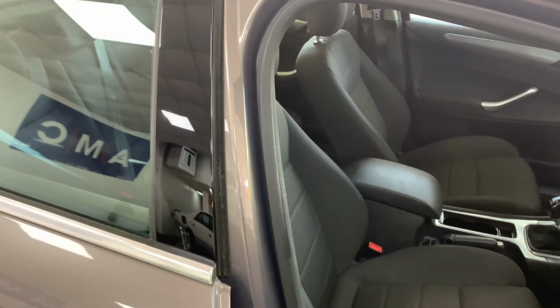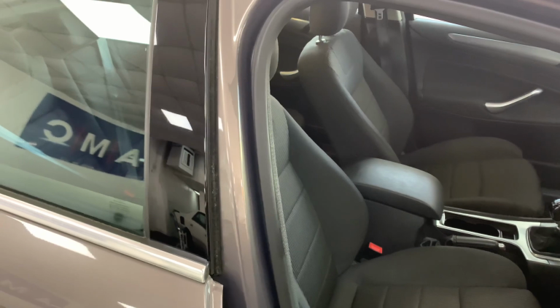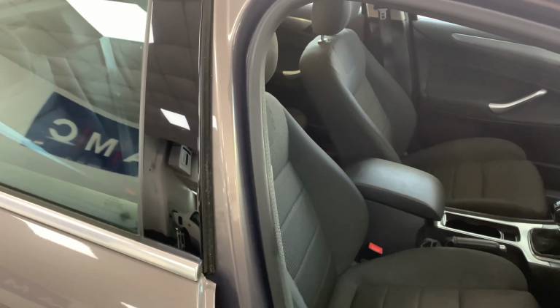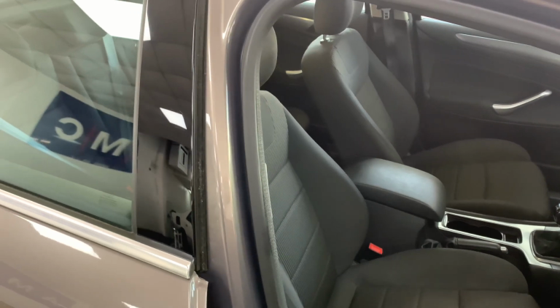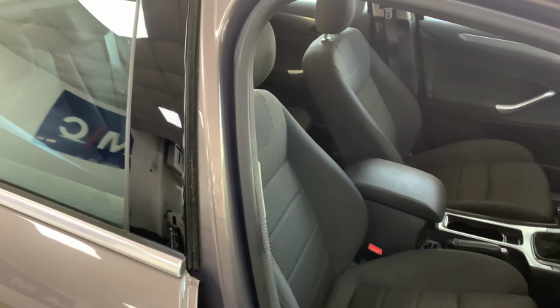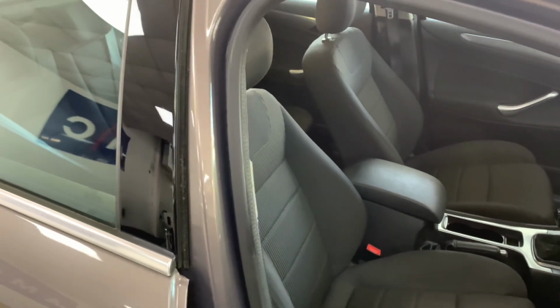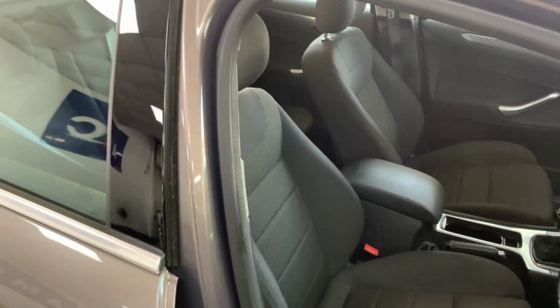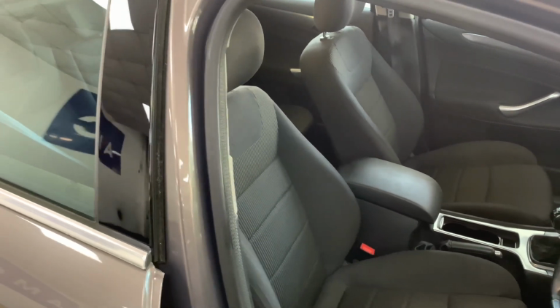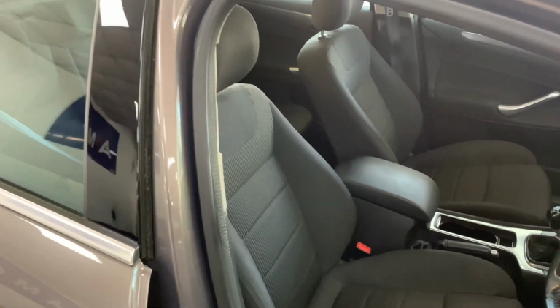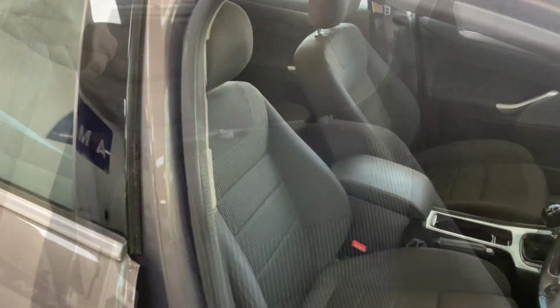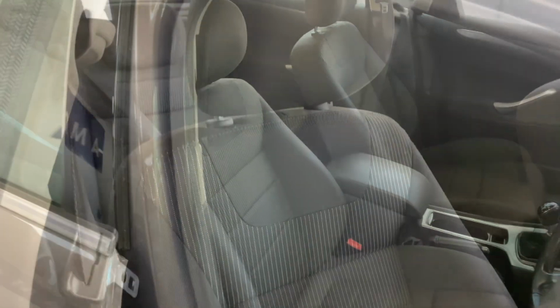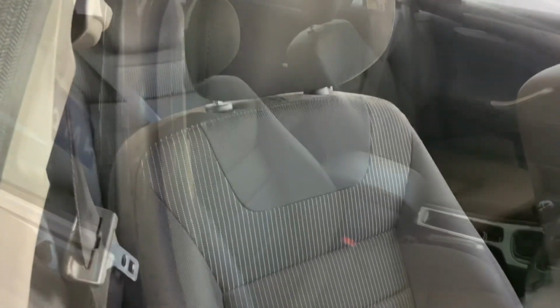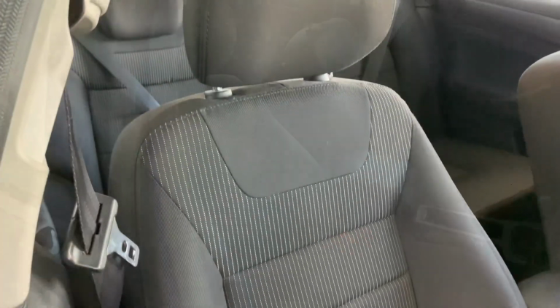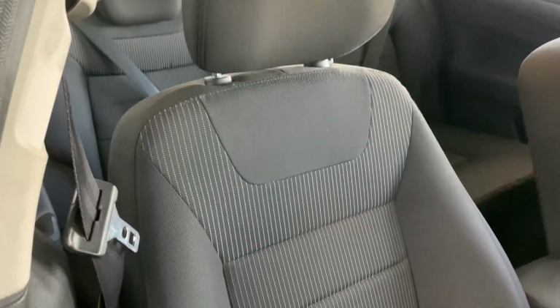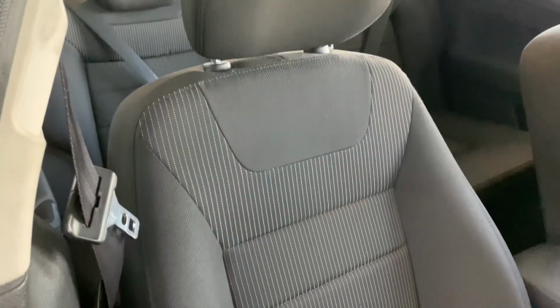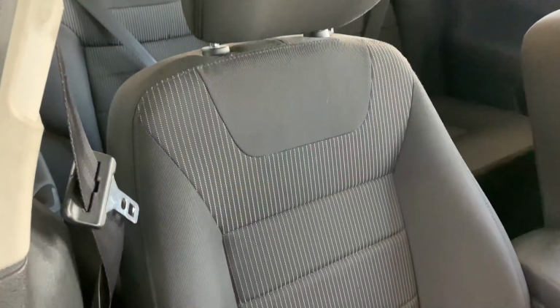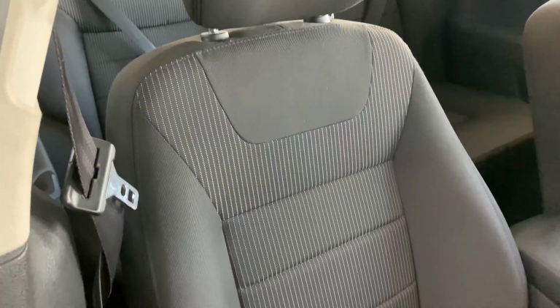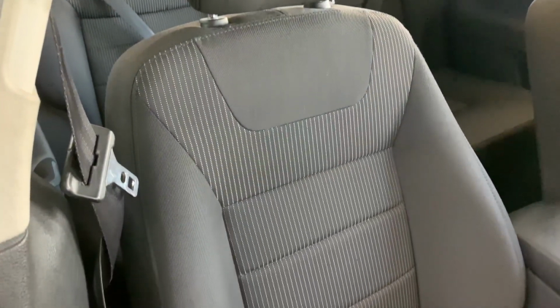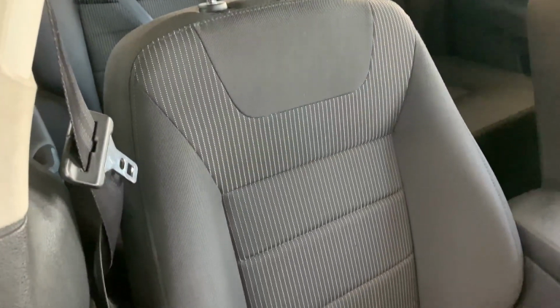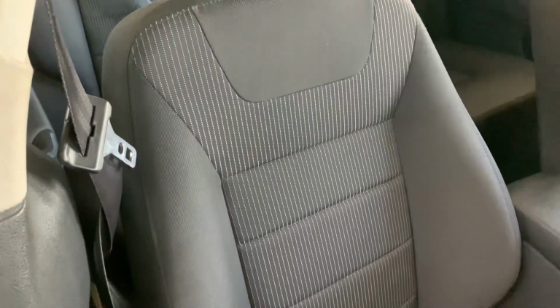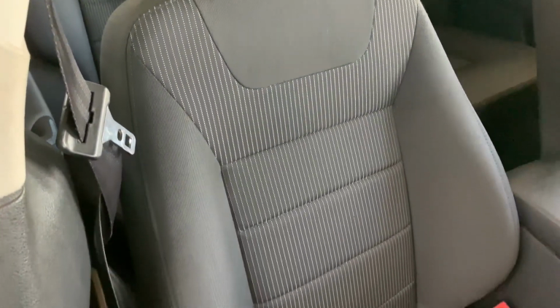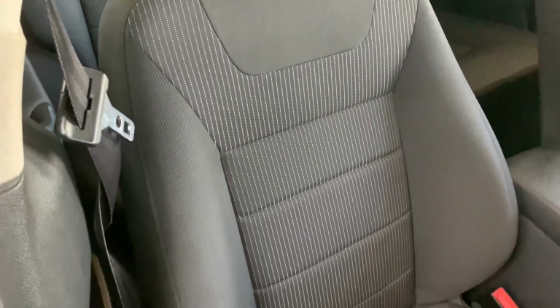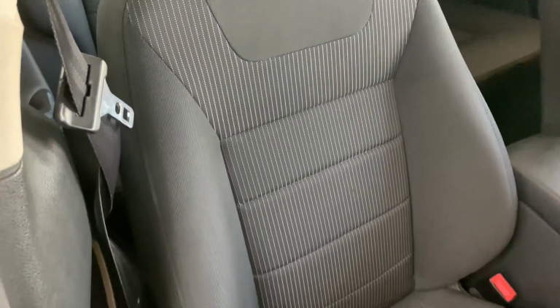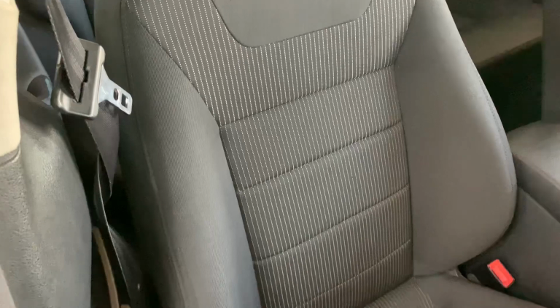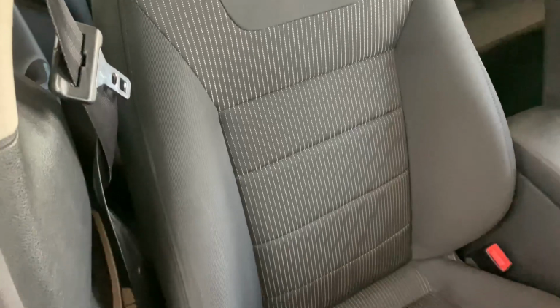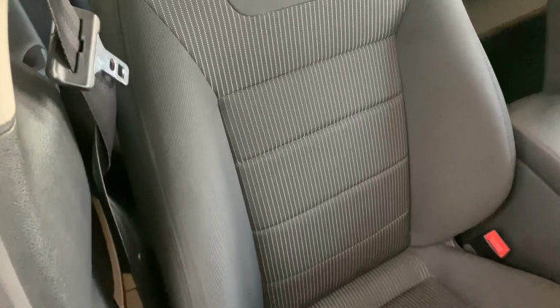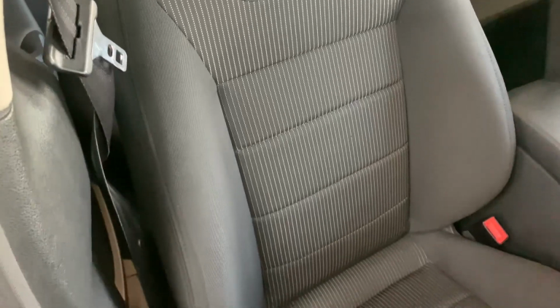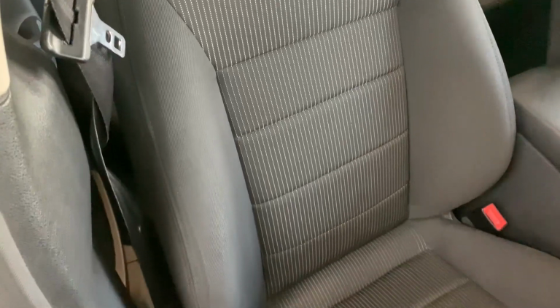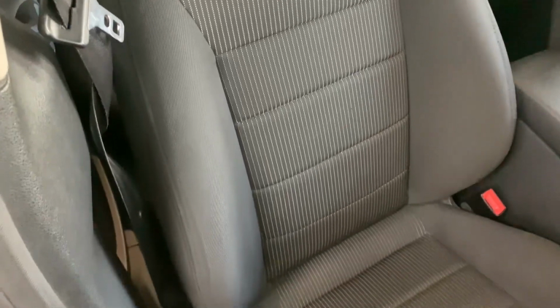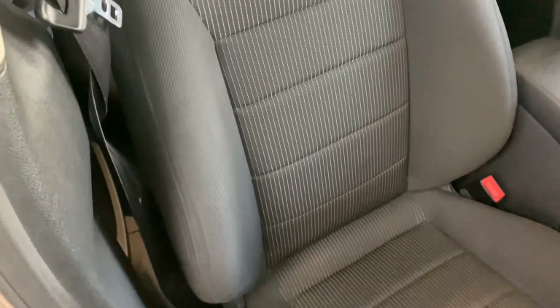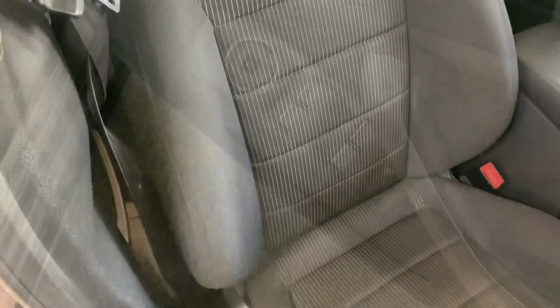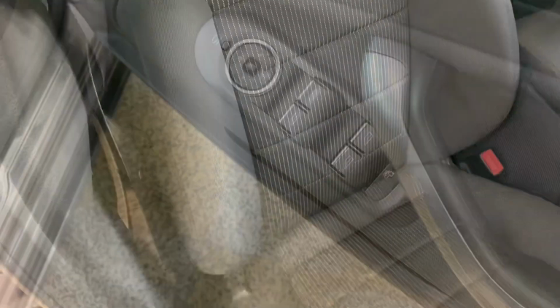Inside the car, we've got a dark theme throughout, which we see furthermore in these comfortable cloth seats. They're soft and provide great back support.